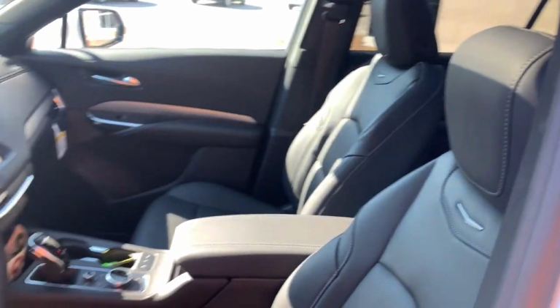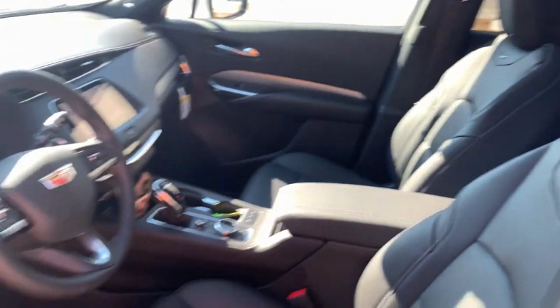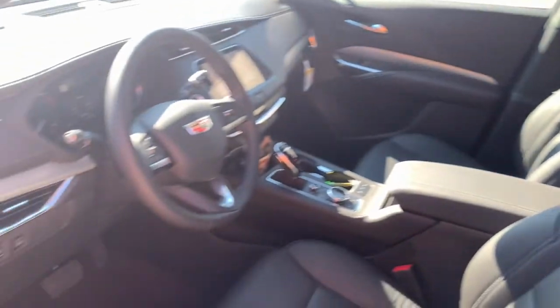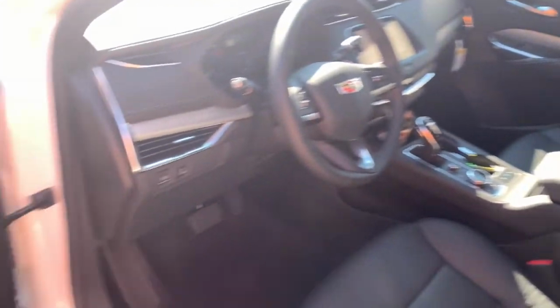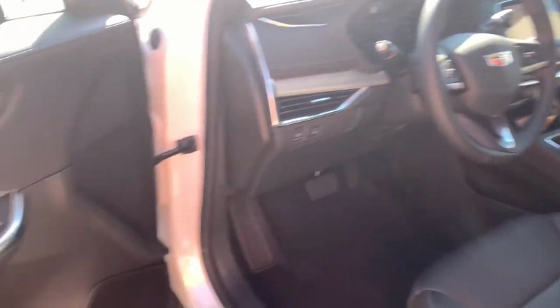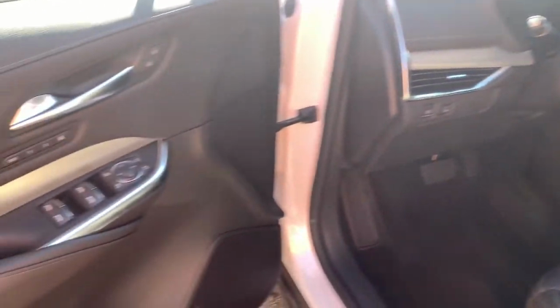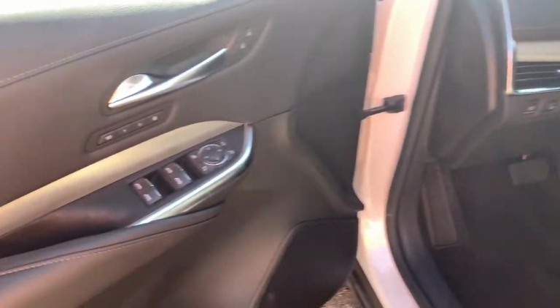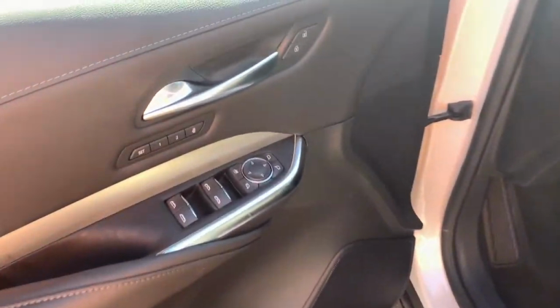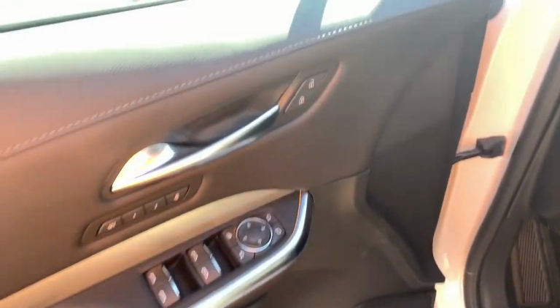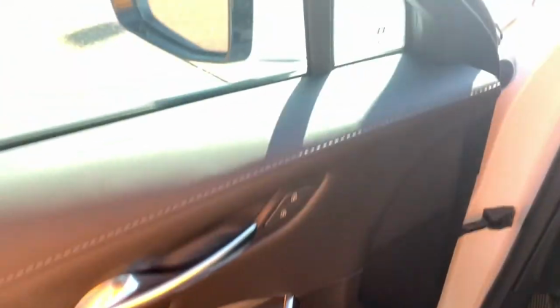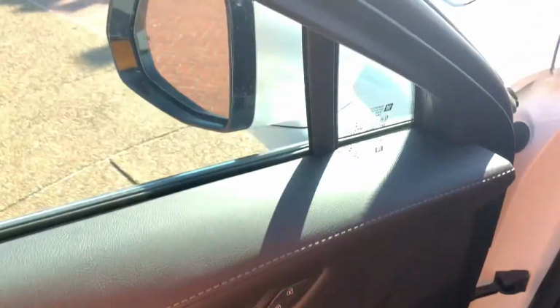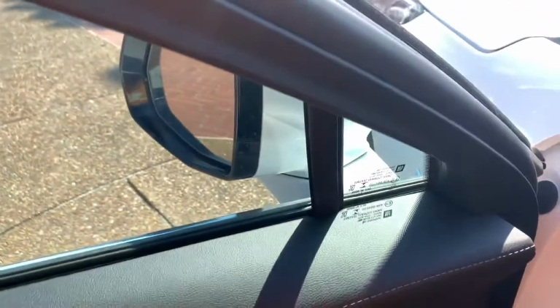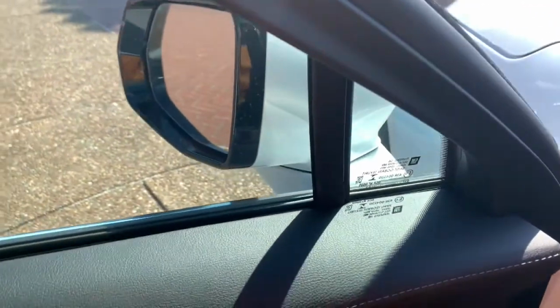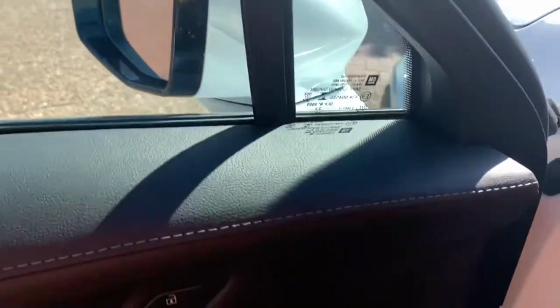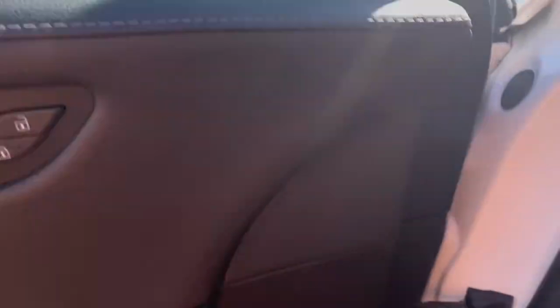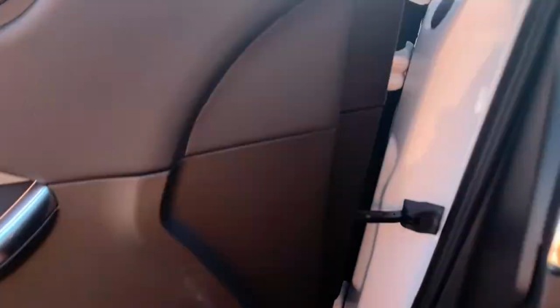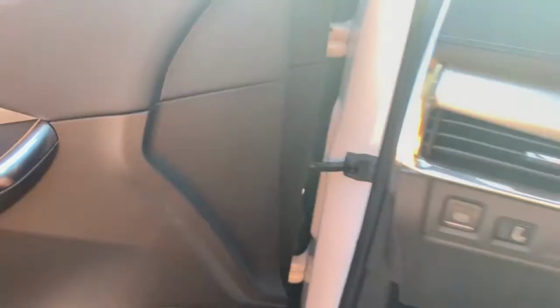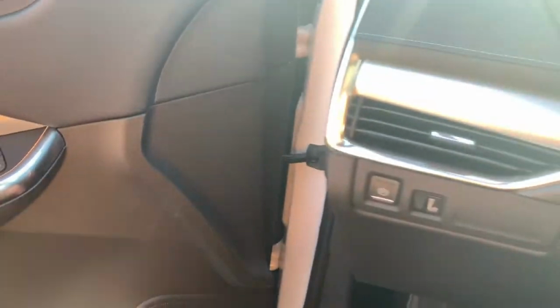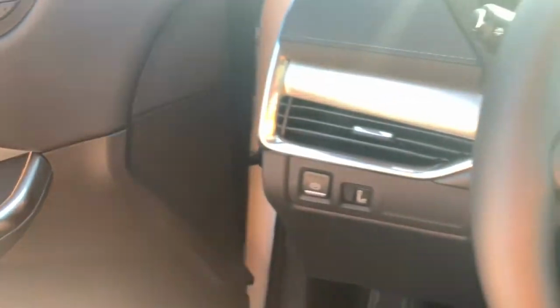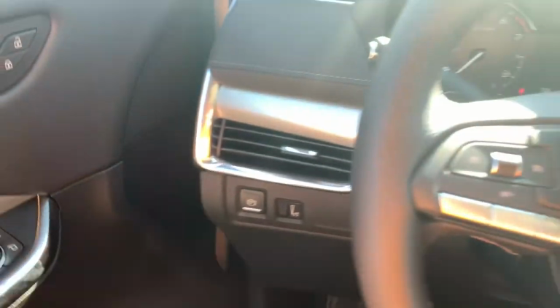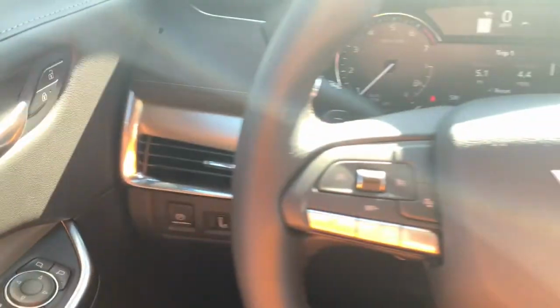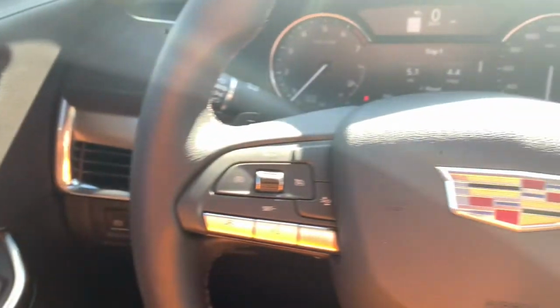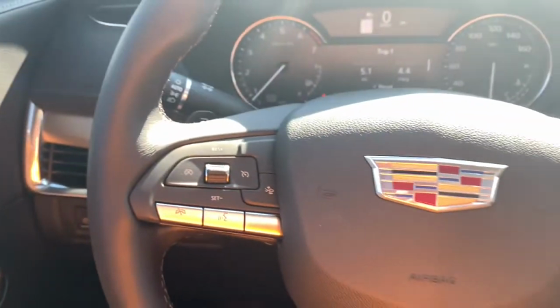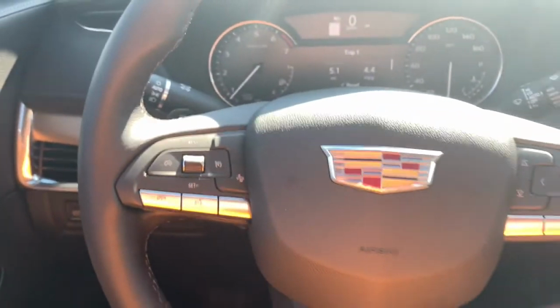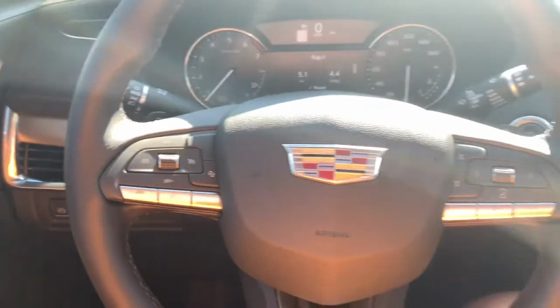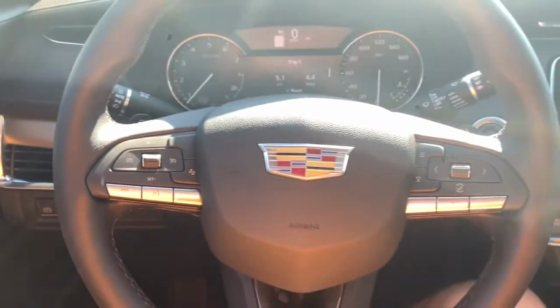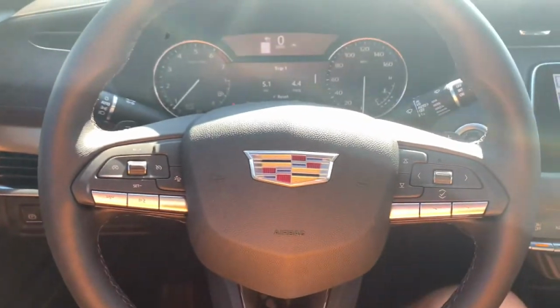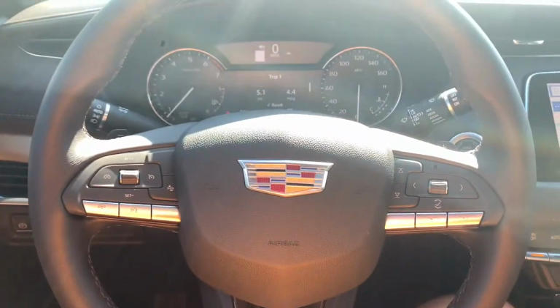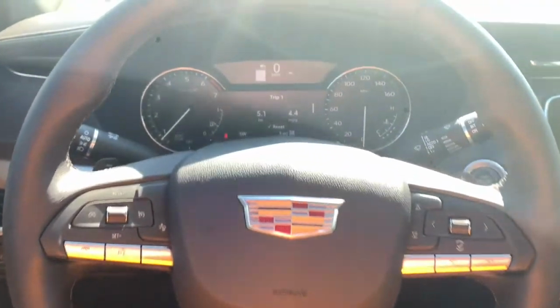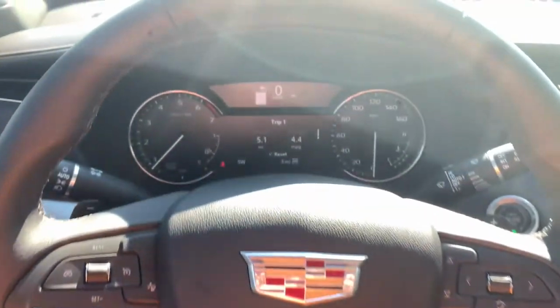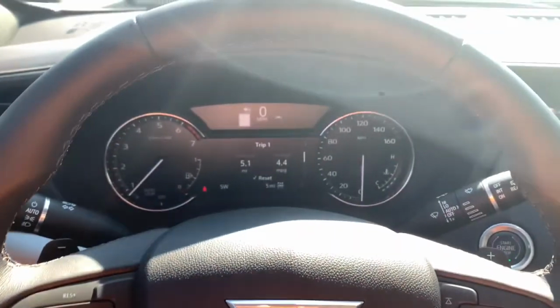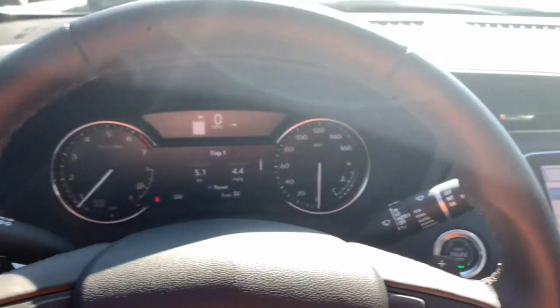Get the driving experience you want and the efficiency and flexibility you need. Drive the XT4 crossover.